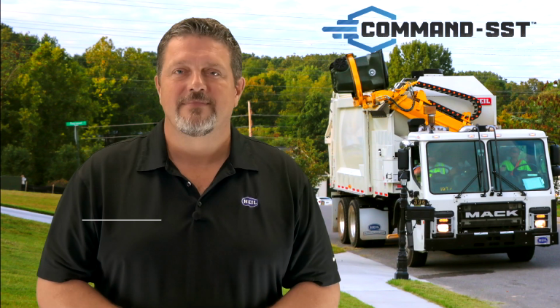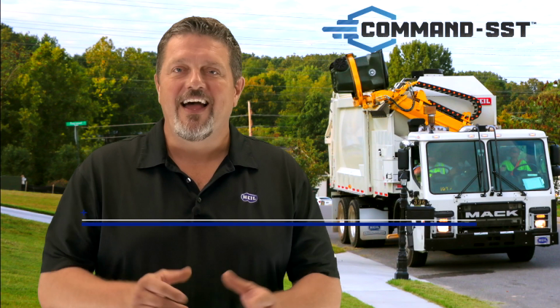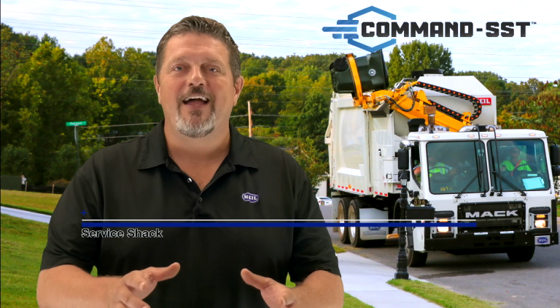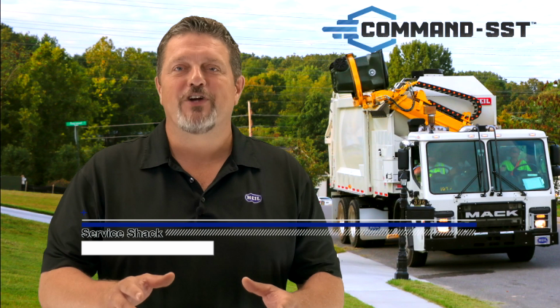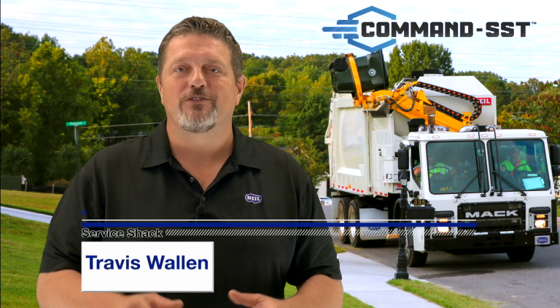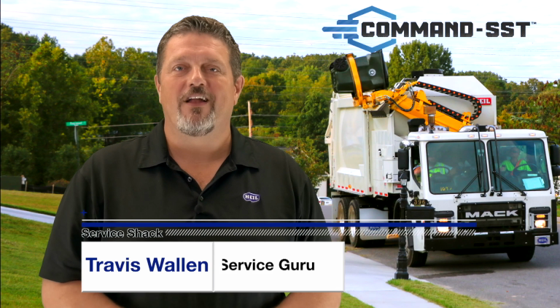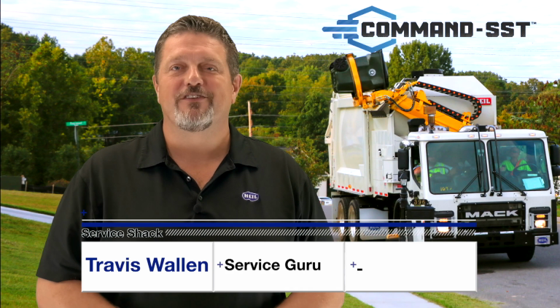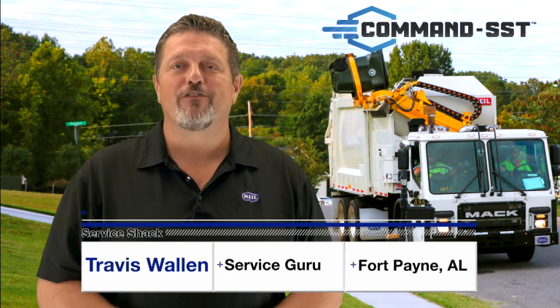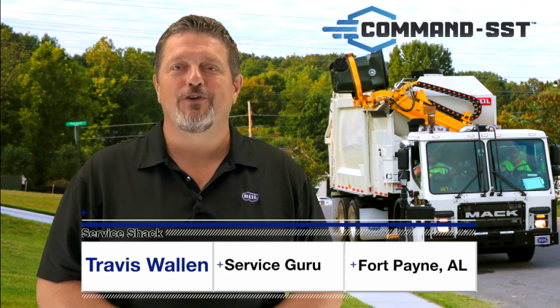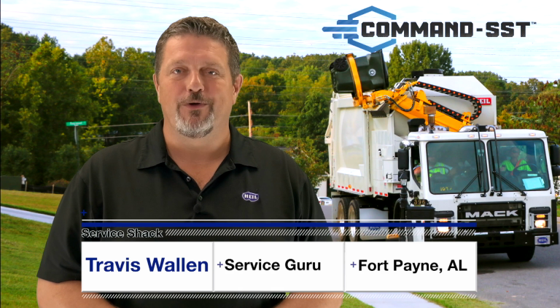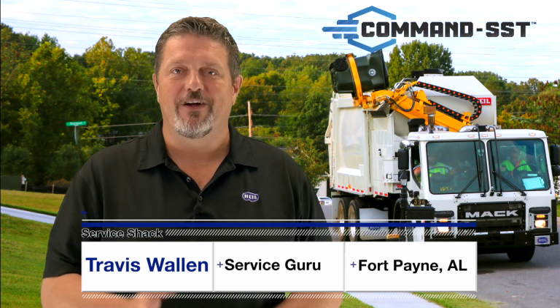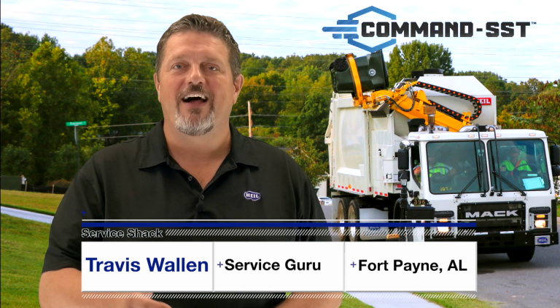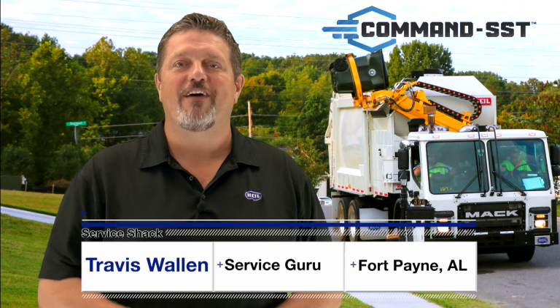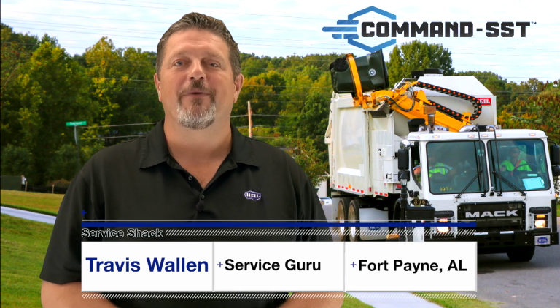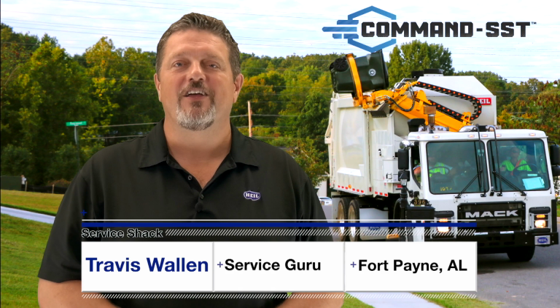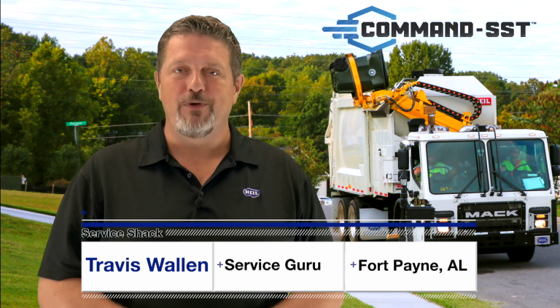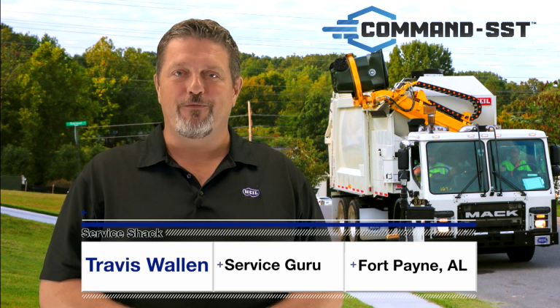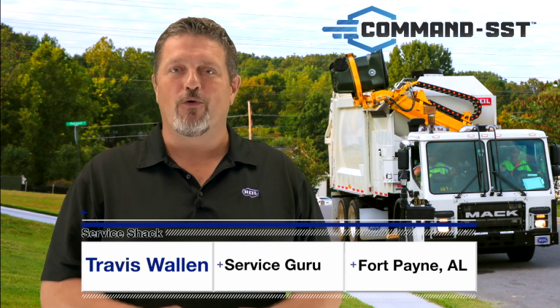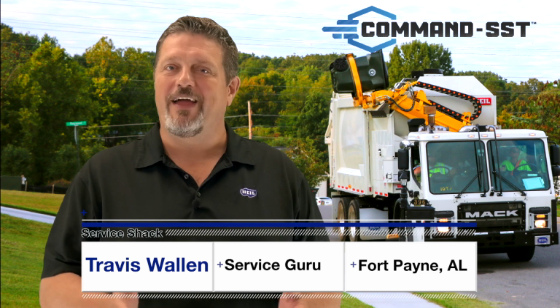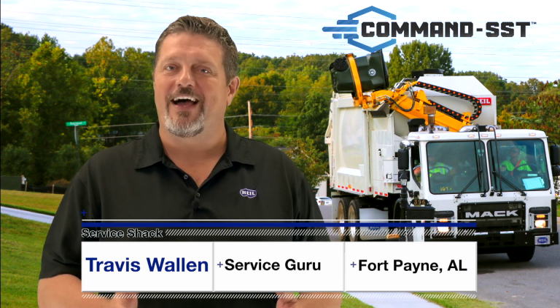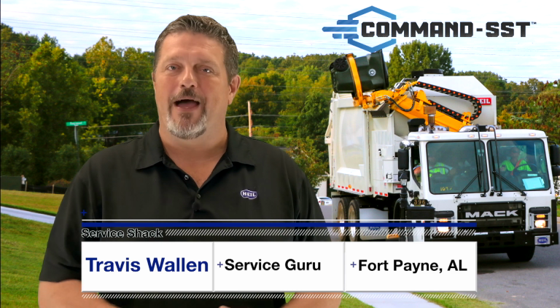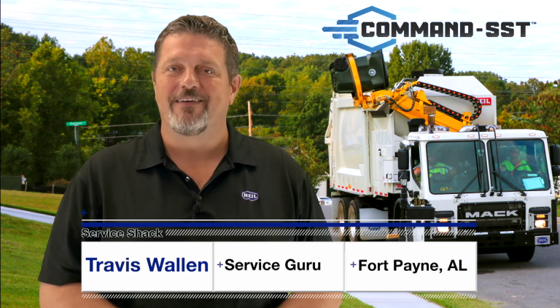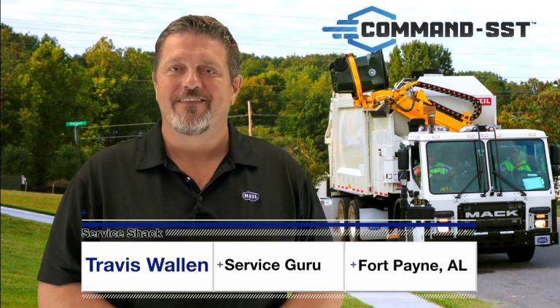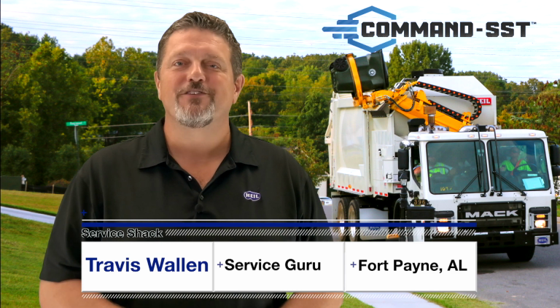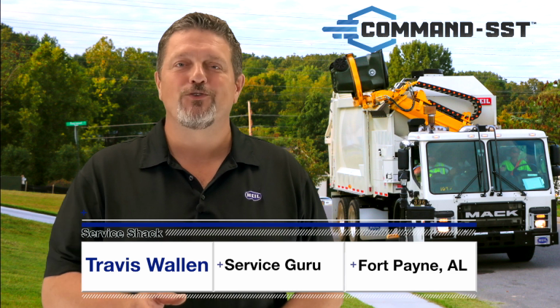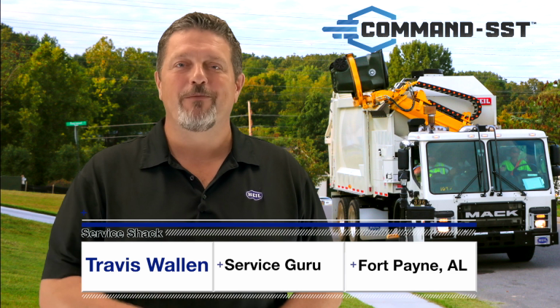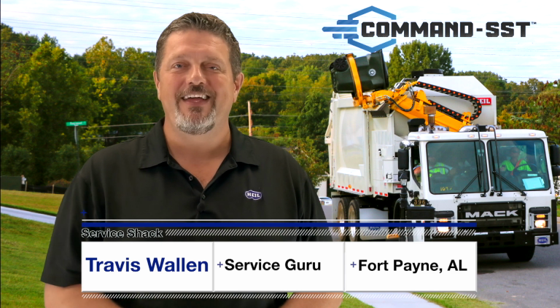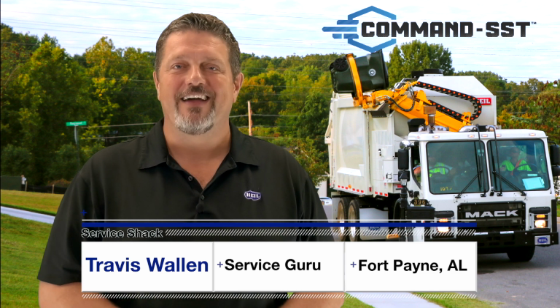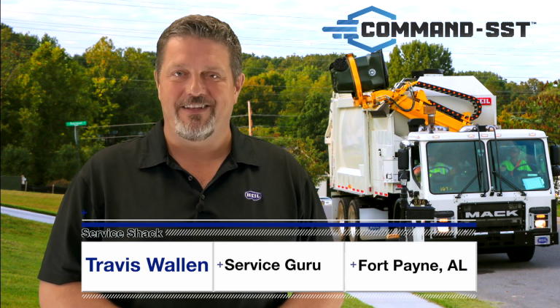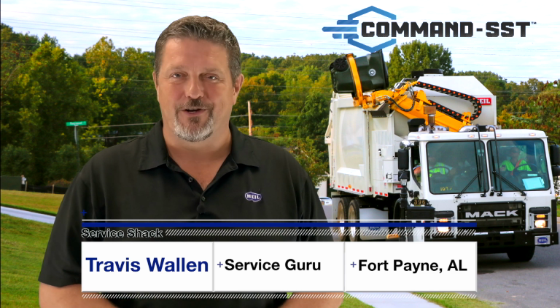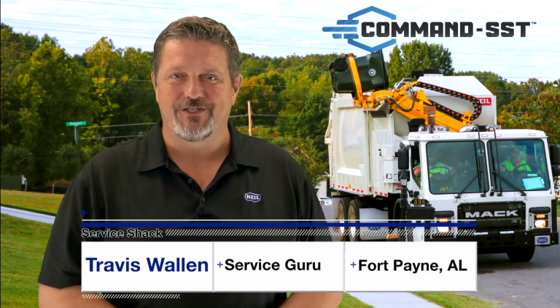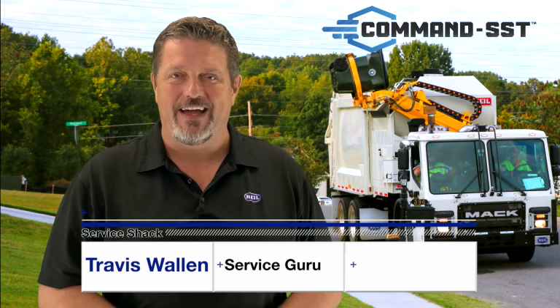Hey, I'm Travis Wallen, the service guru here at HAL Environmental in beautiful Fort Payne, Alabama. Thanks for joining me at the Service Shack.